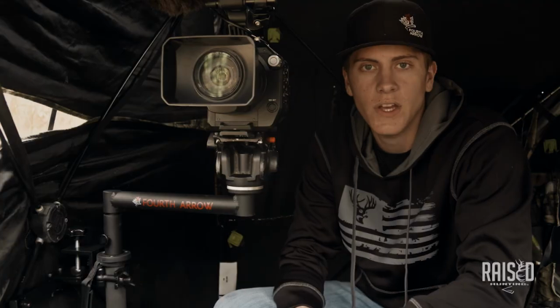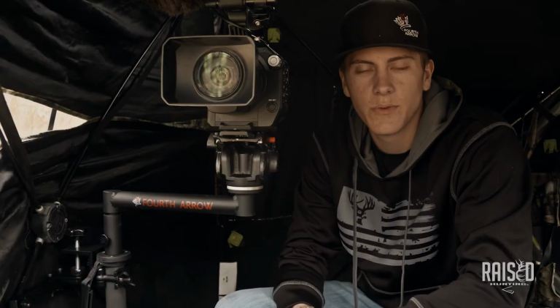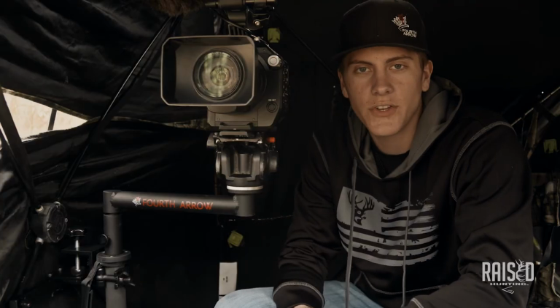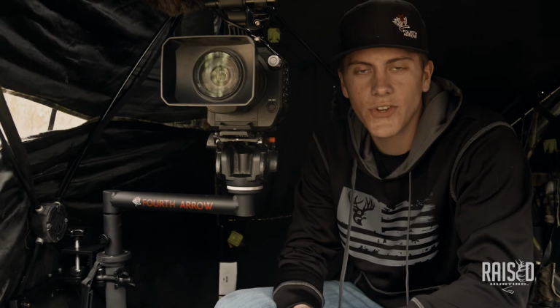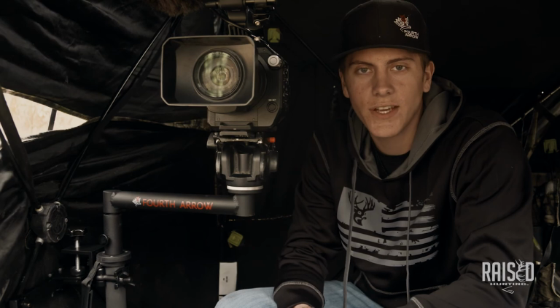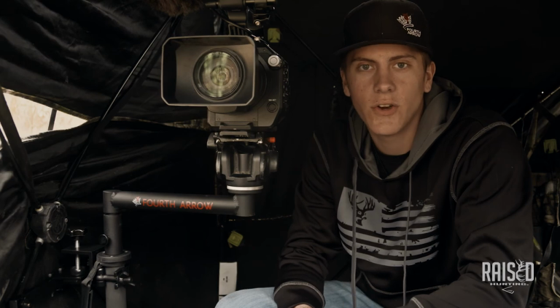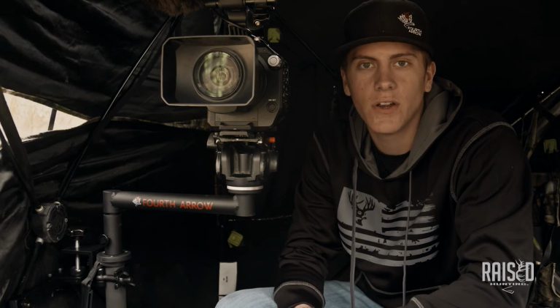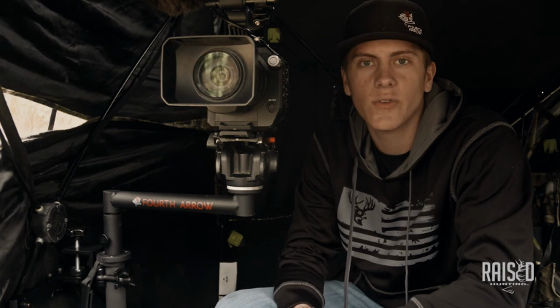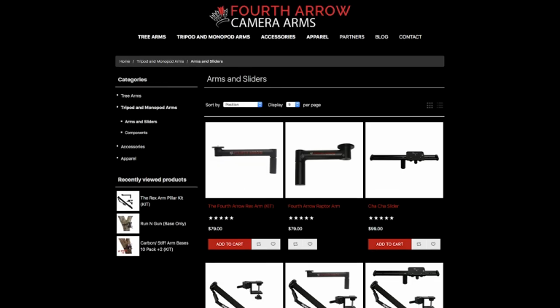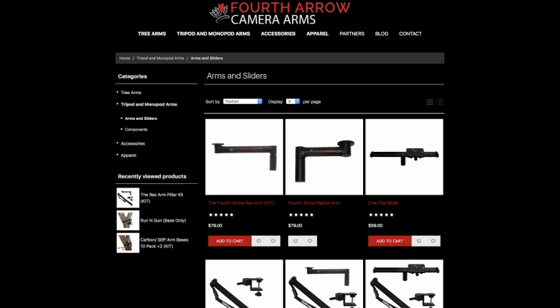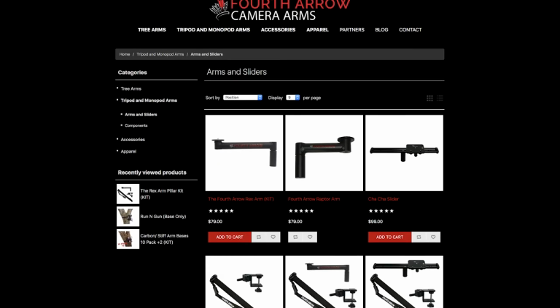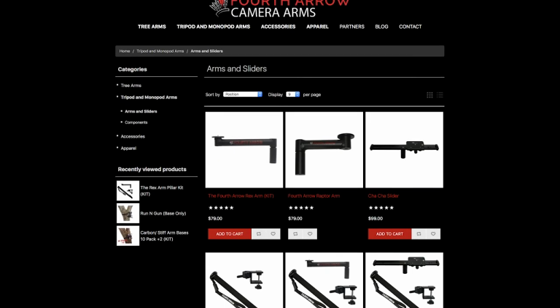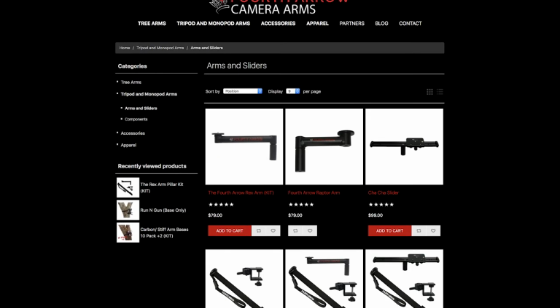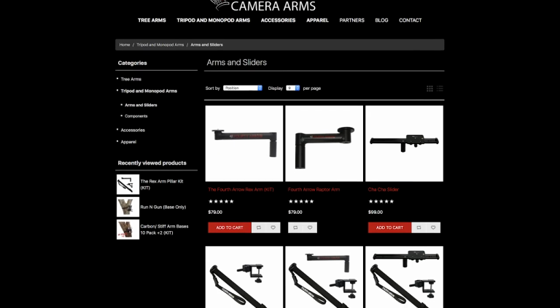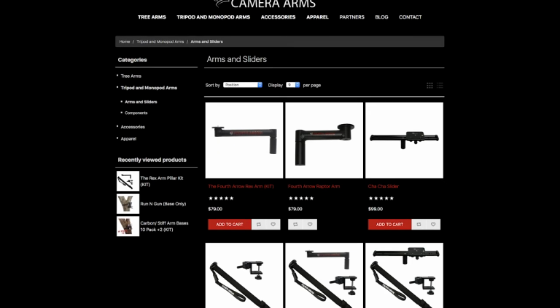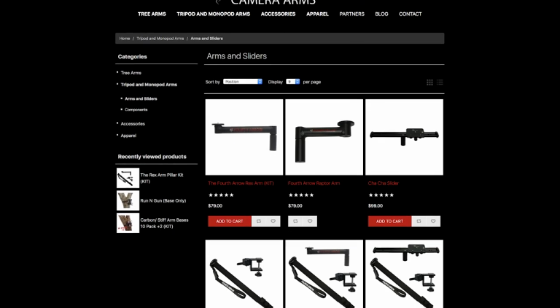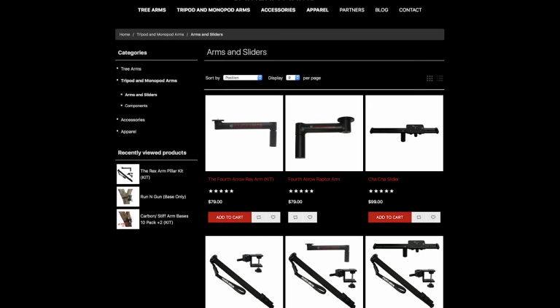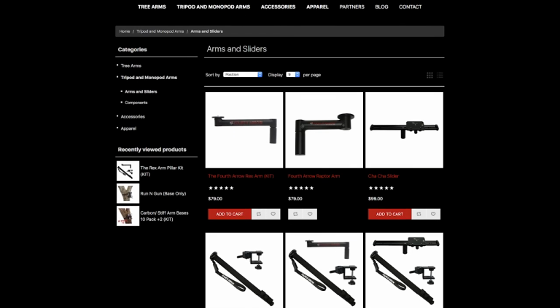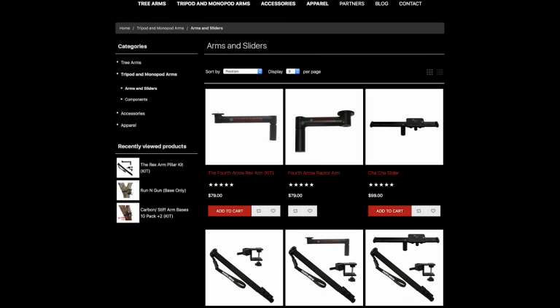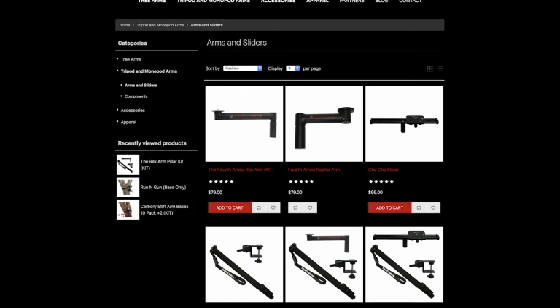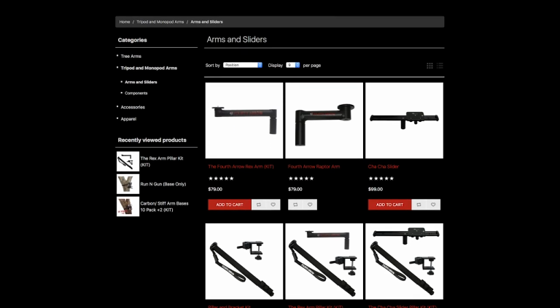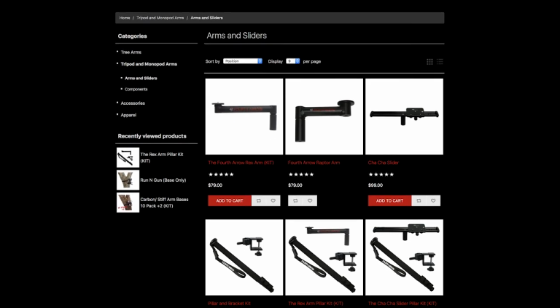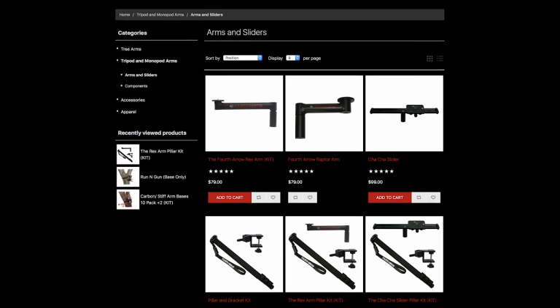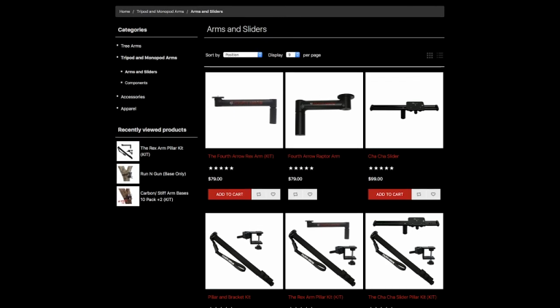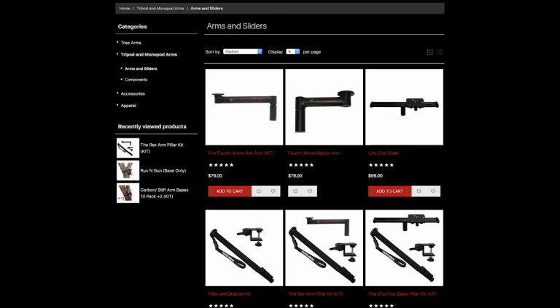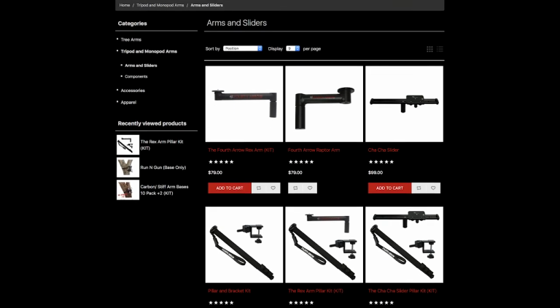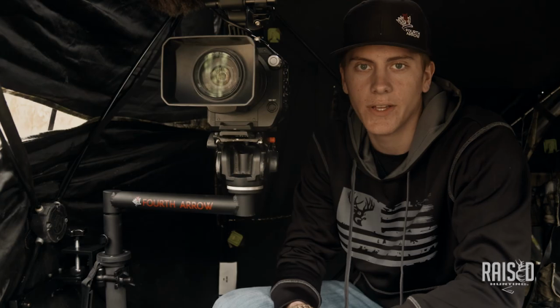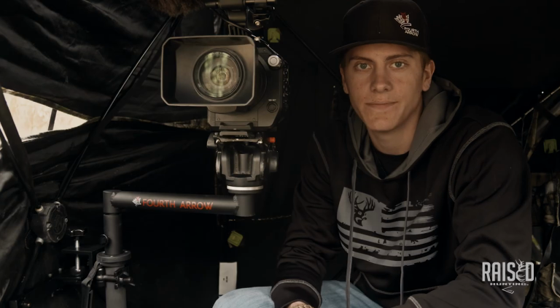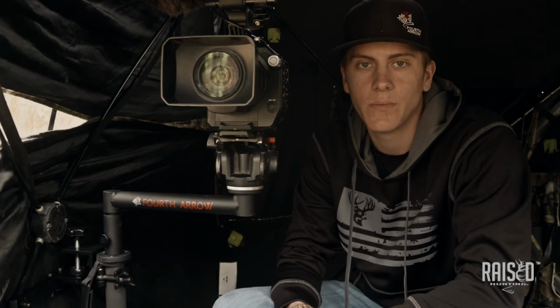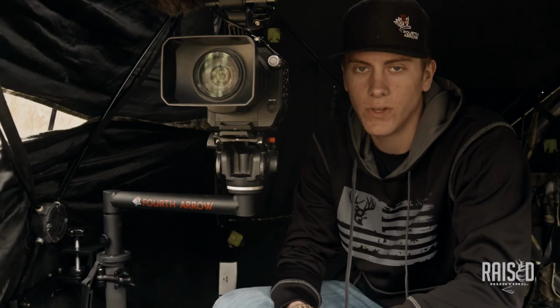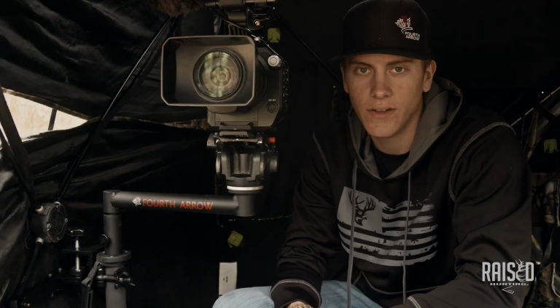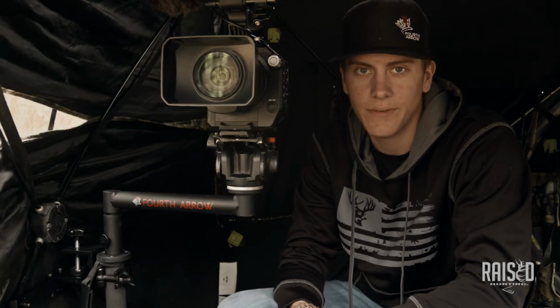Make sure you guys go on over to 4th Arrow and check out all their different products, especially the pillar kit. We love it.